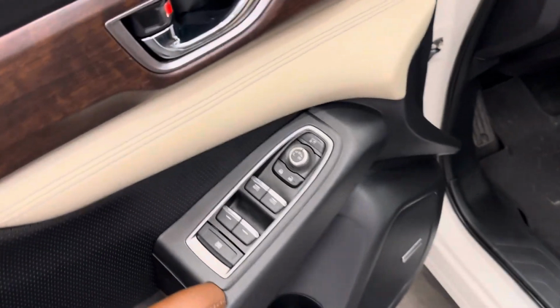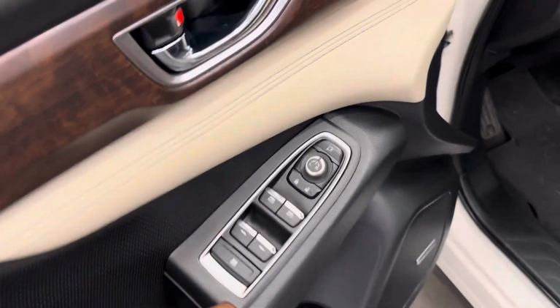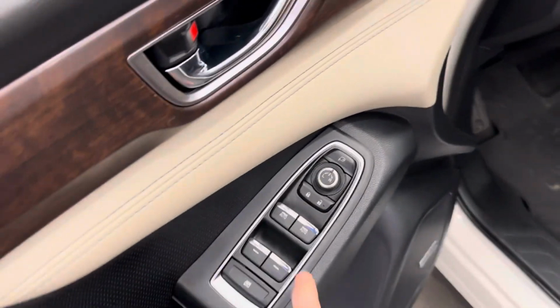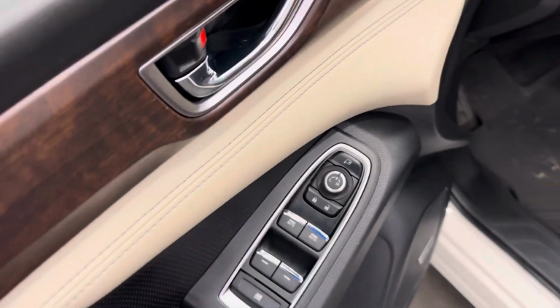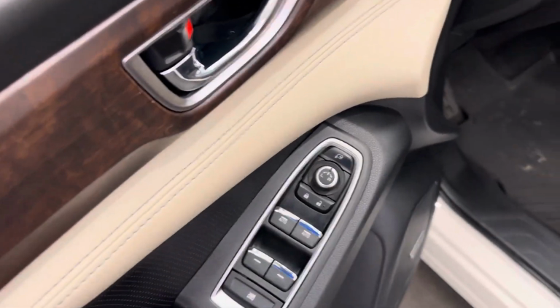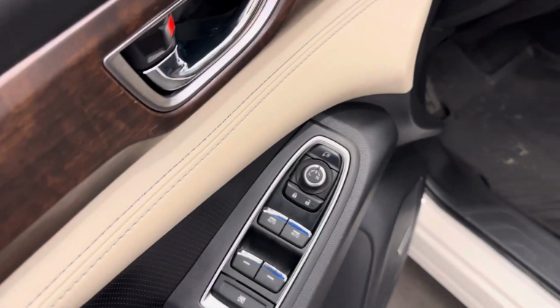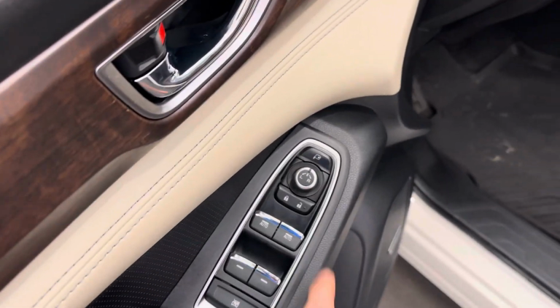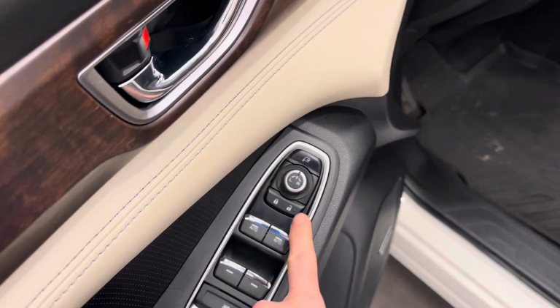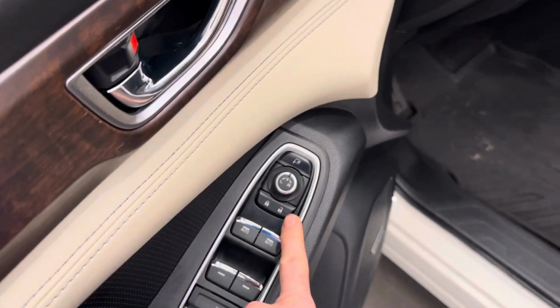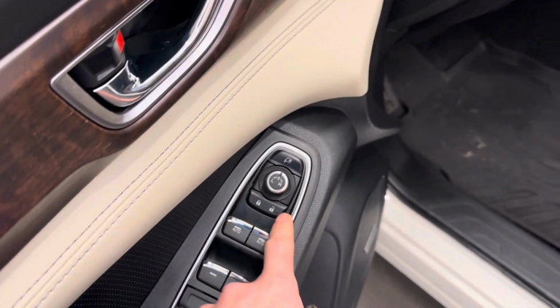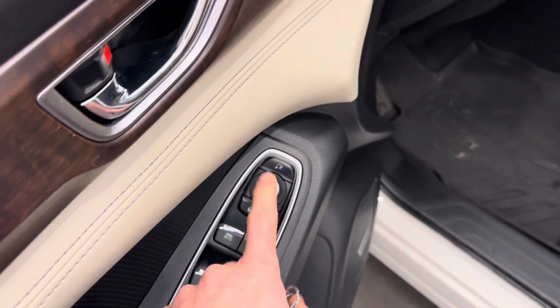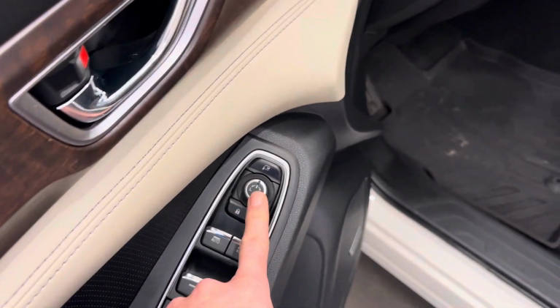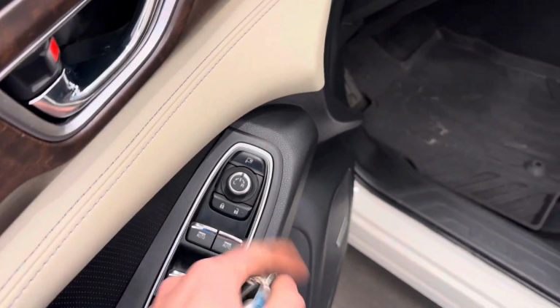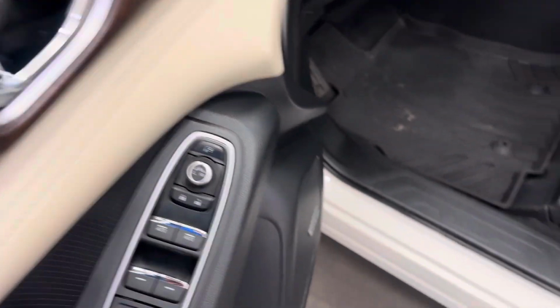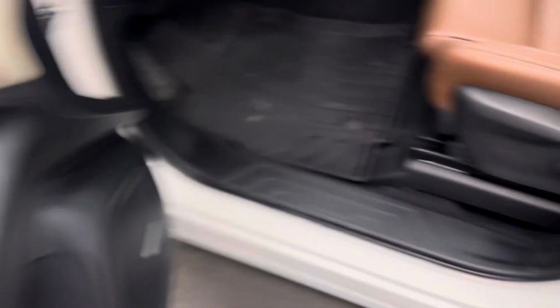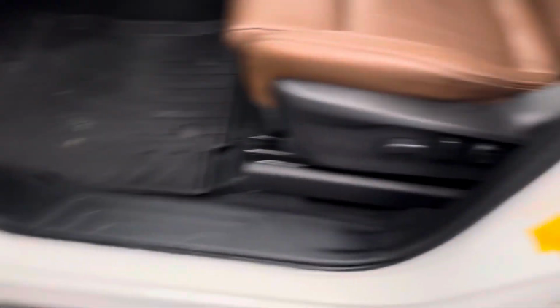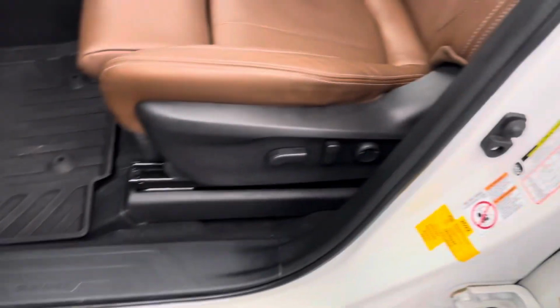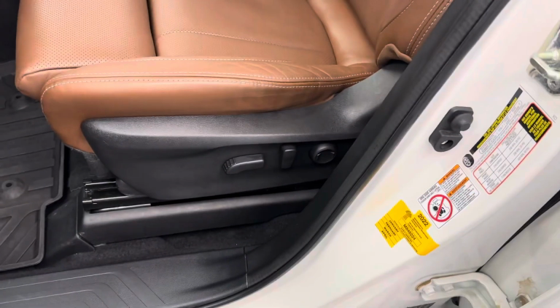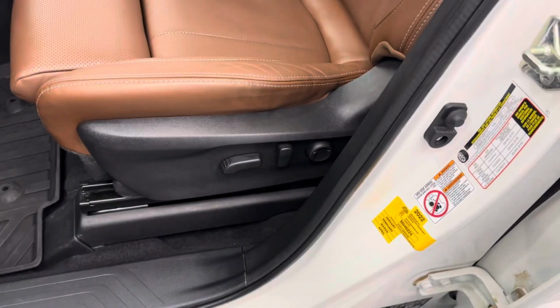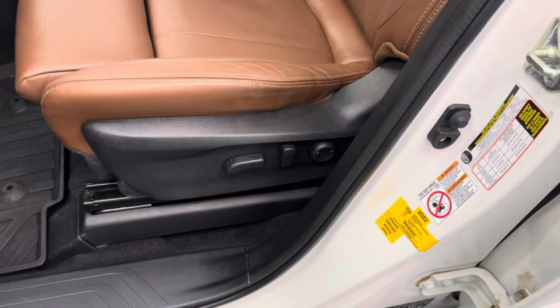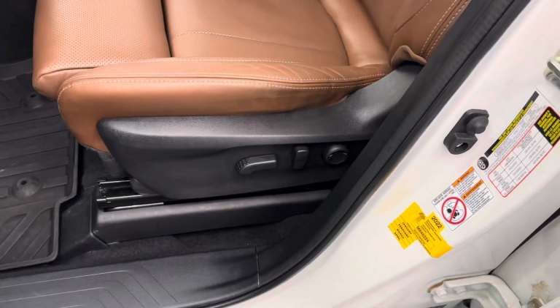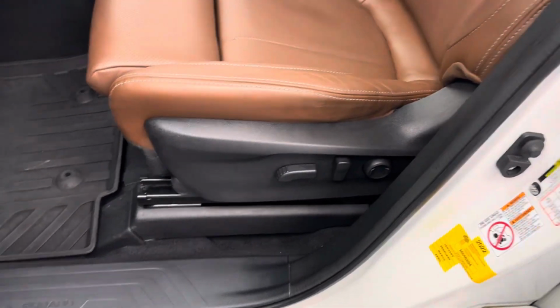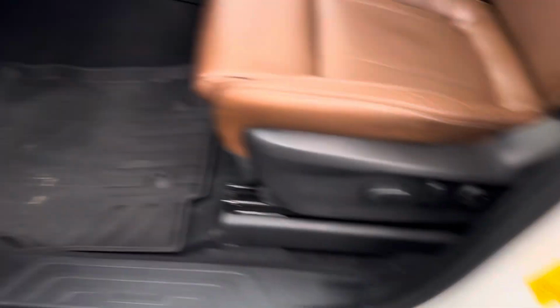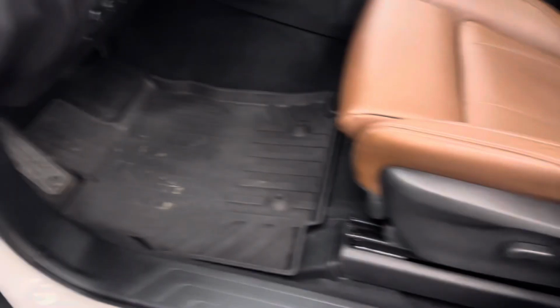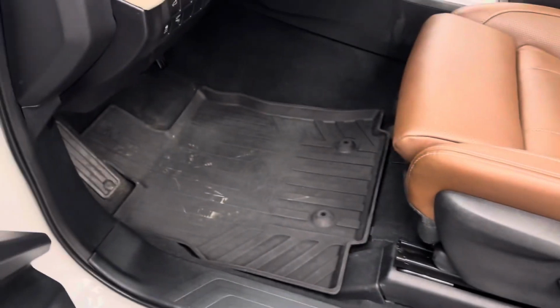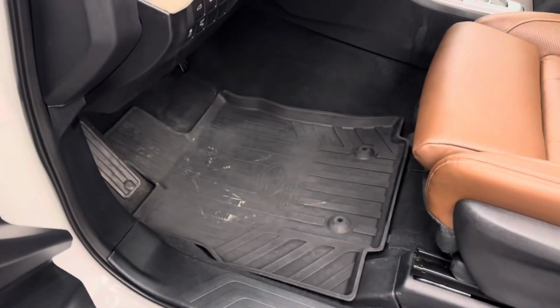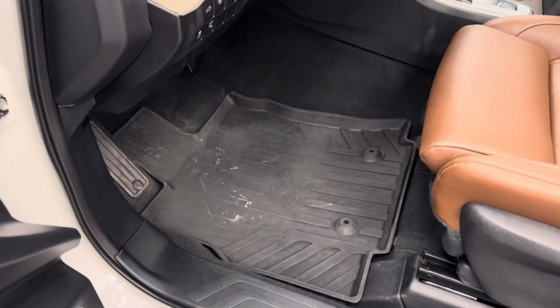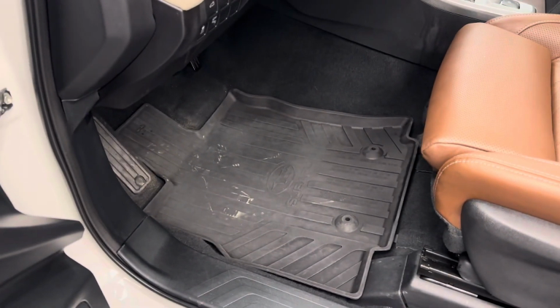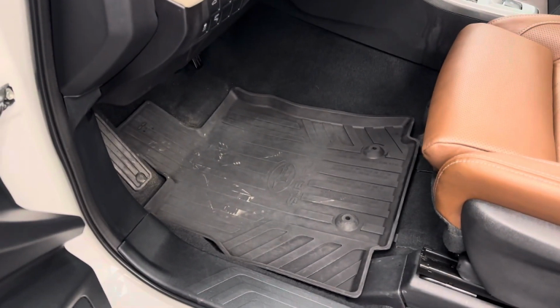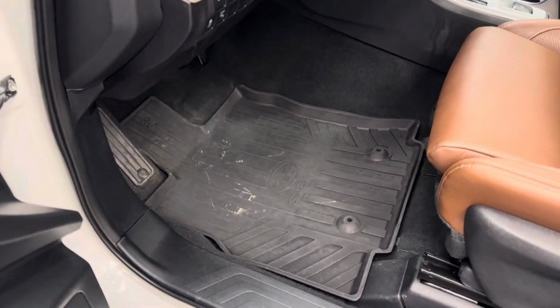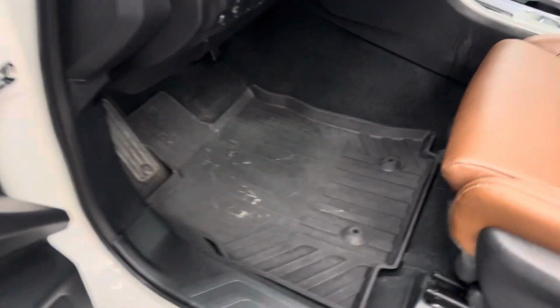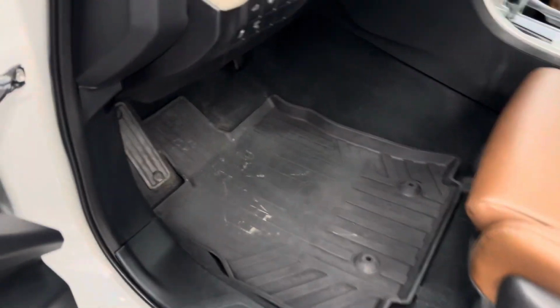You have power windows, power door locks, power mirrors, power driver's seat, and Subaru all-weather mats.